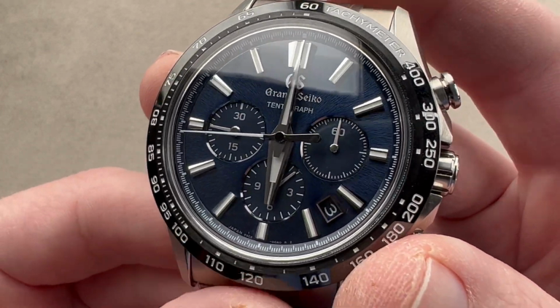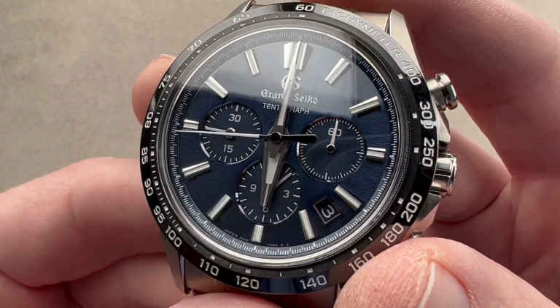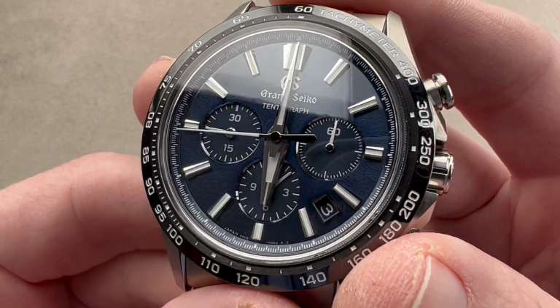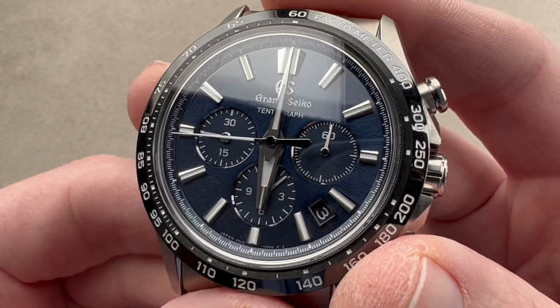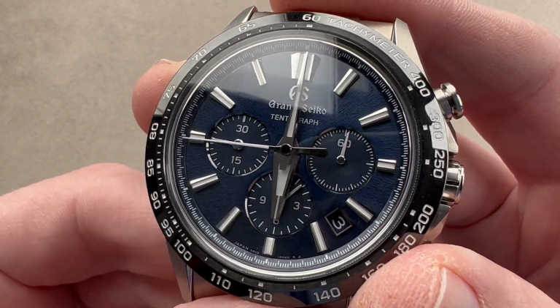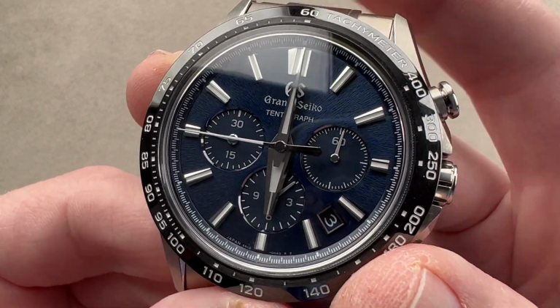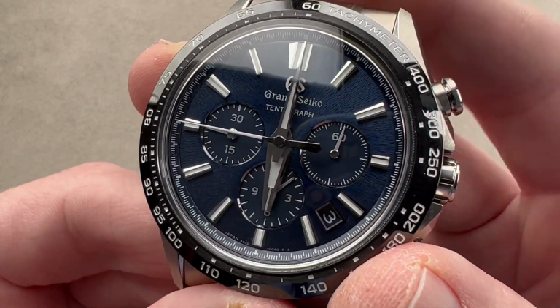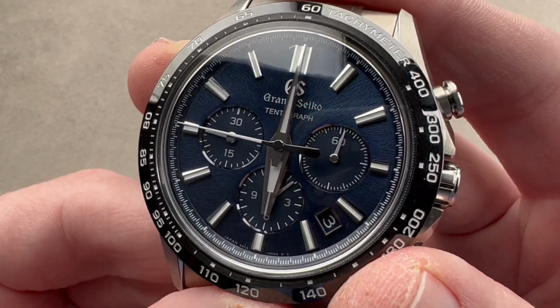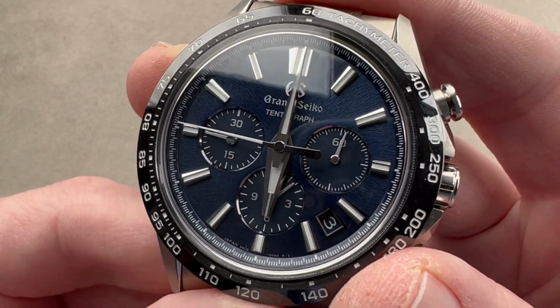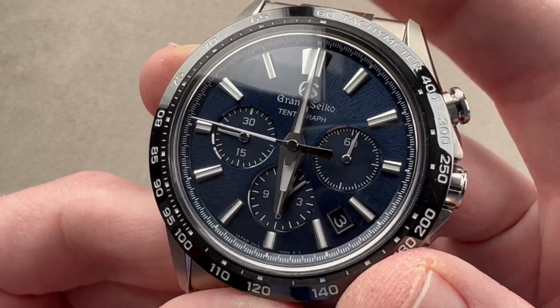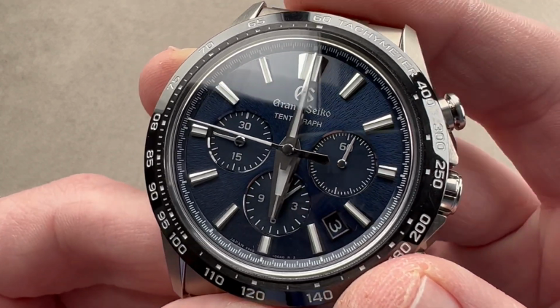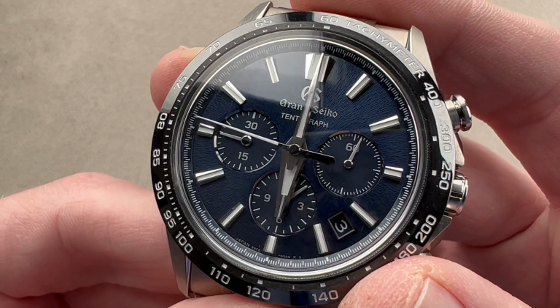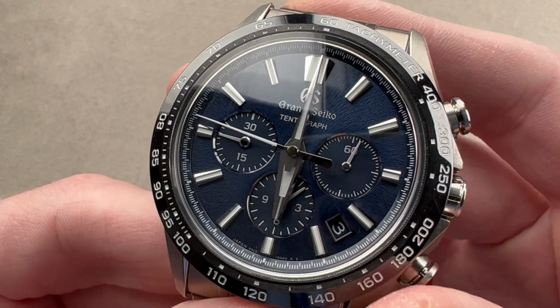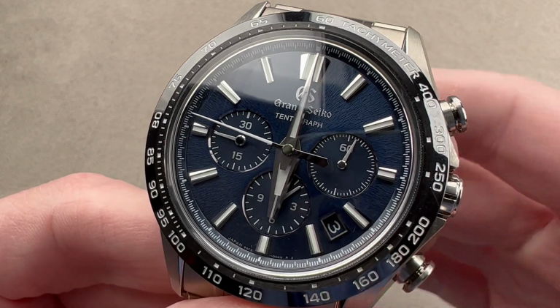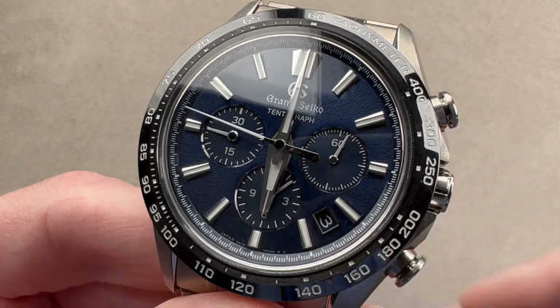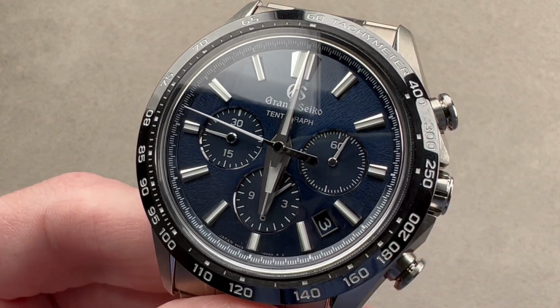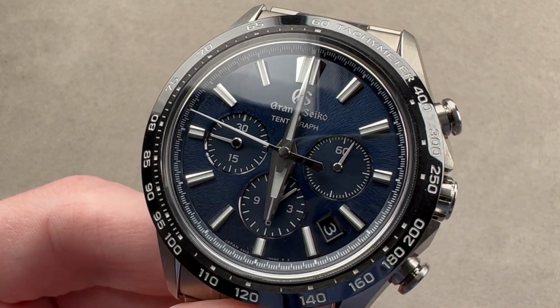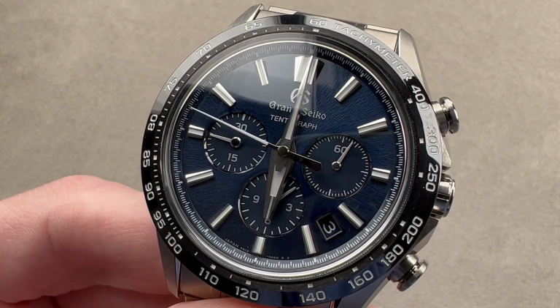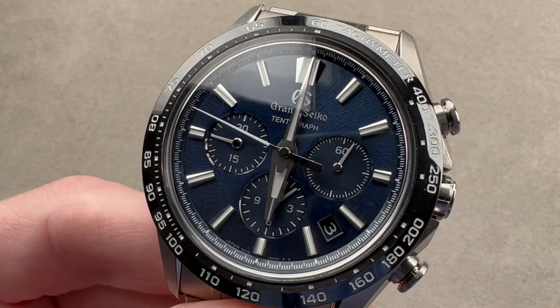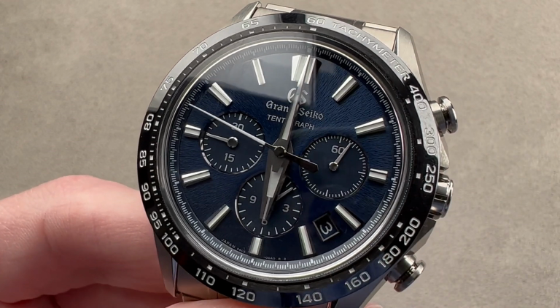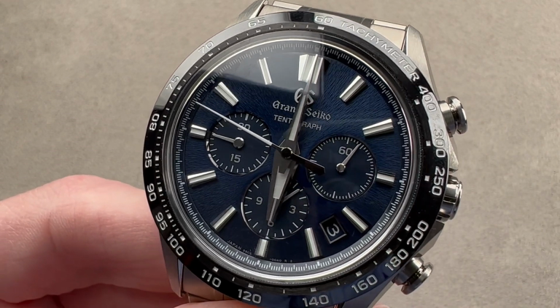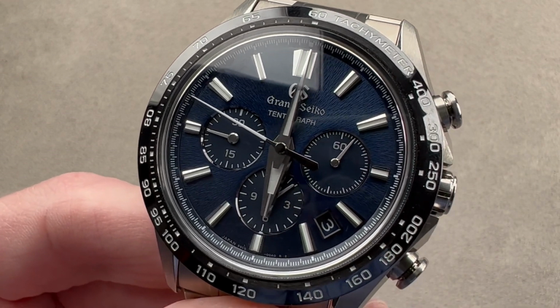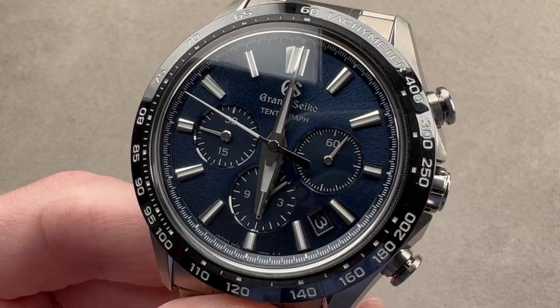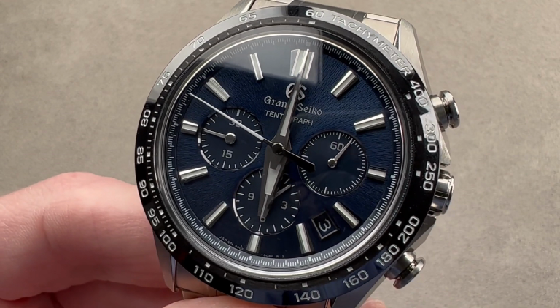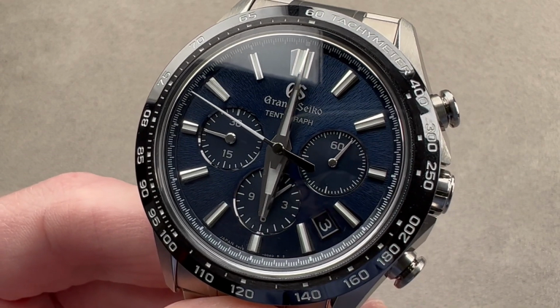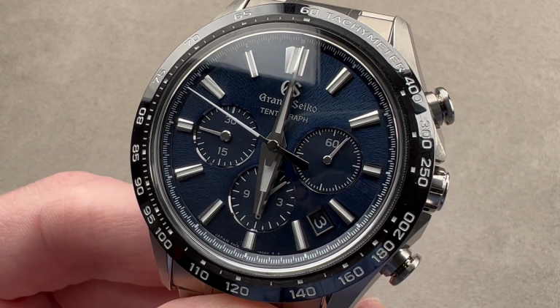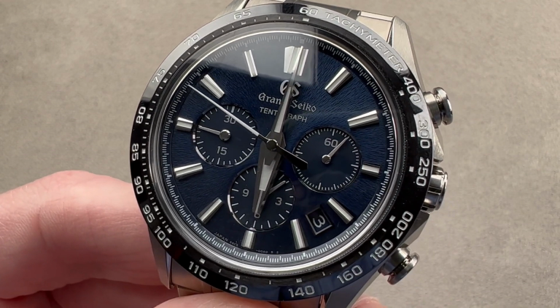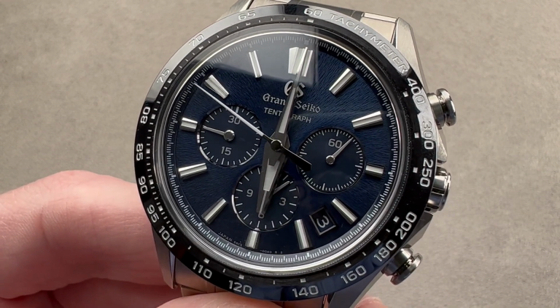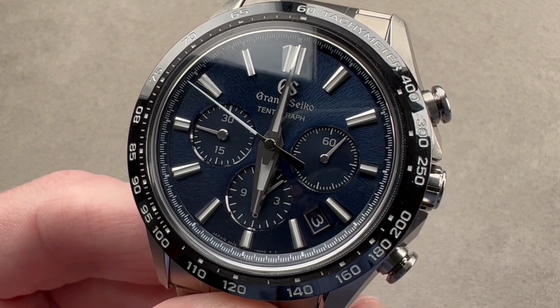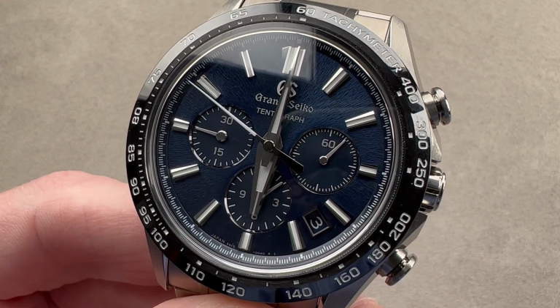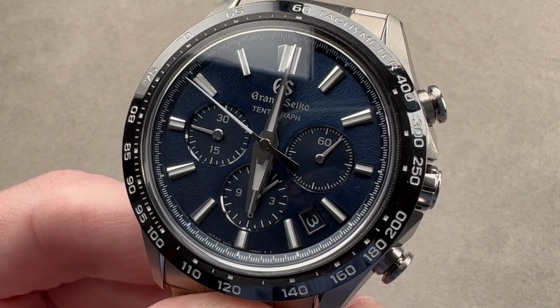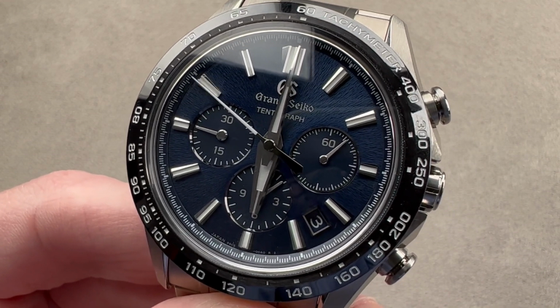If you love this watch, email me. I am tmaso at thewatchbox.com for purchase and pricing details.